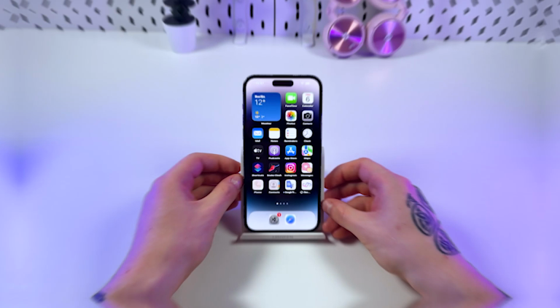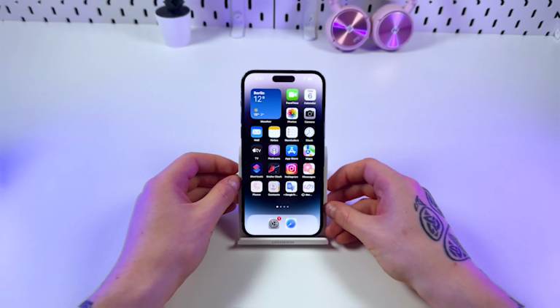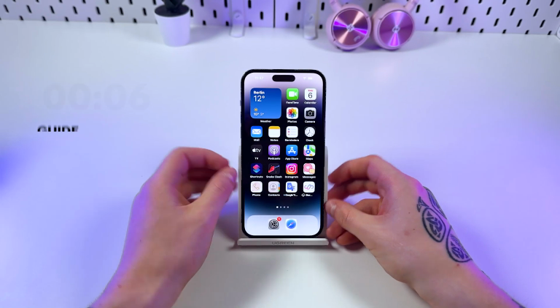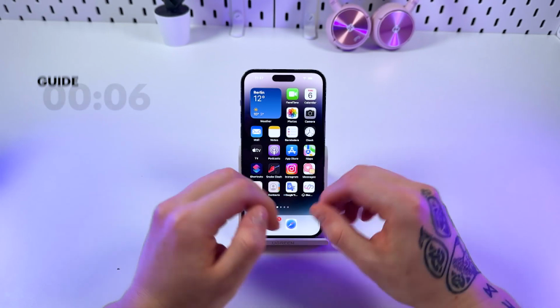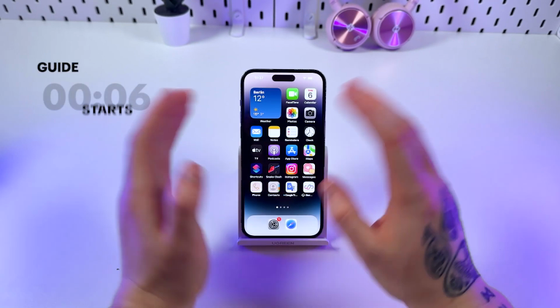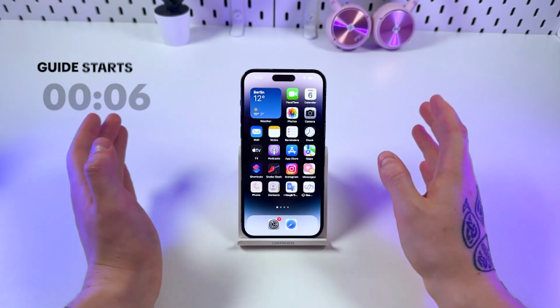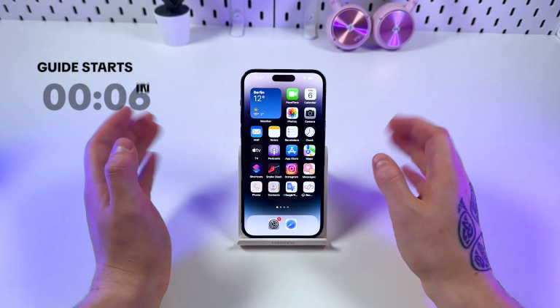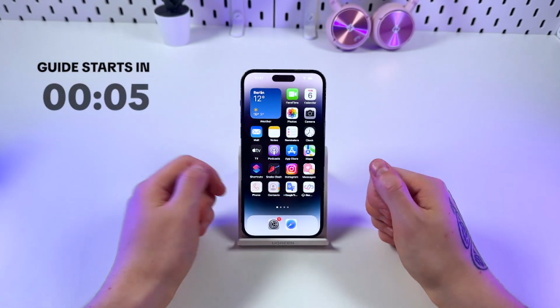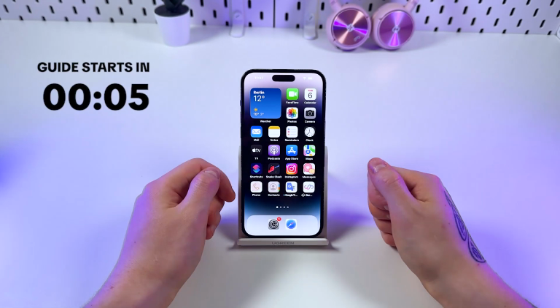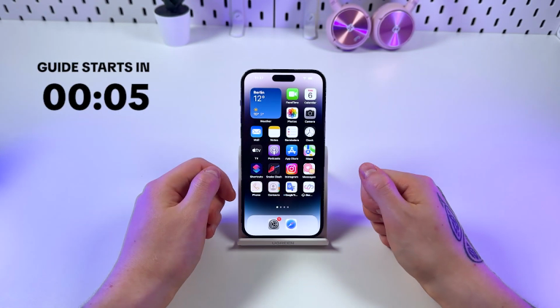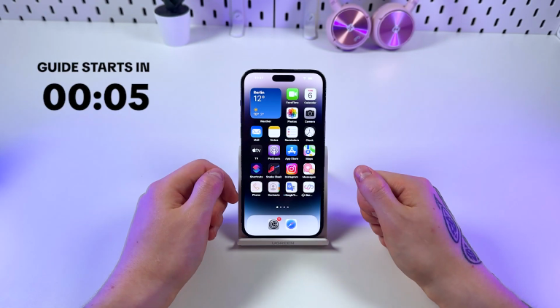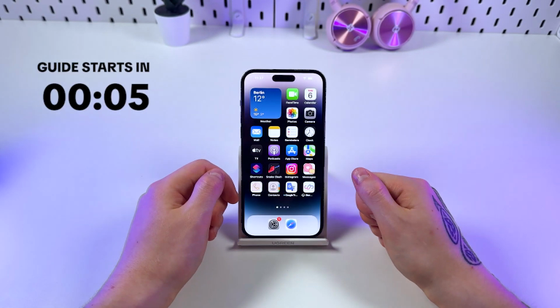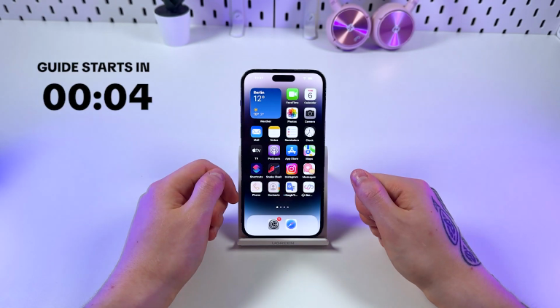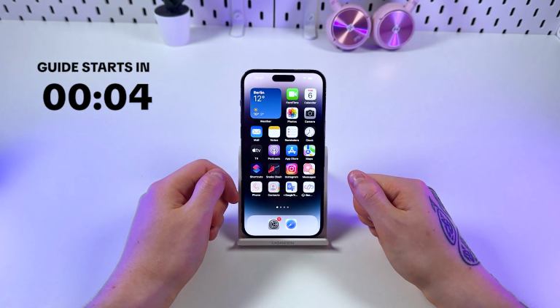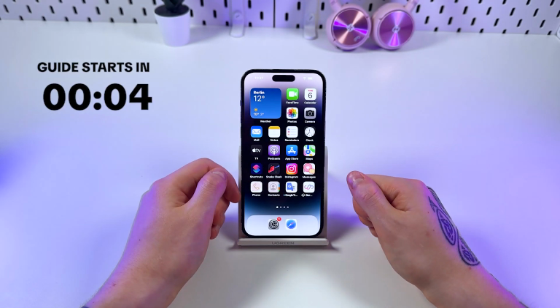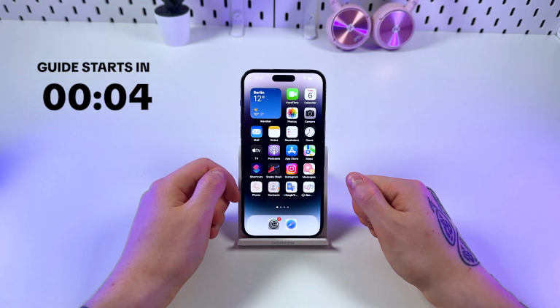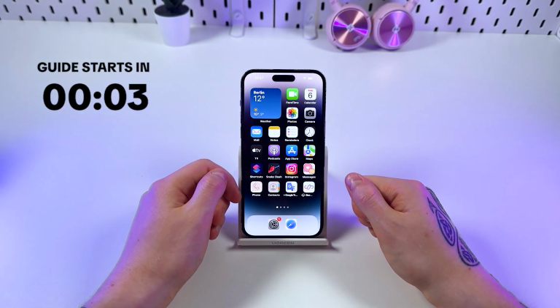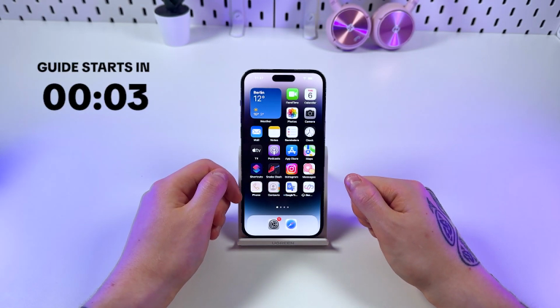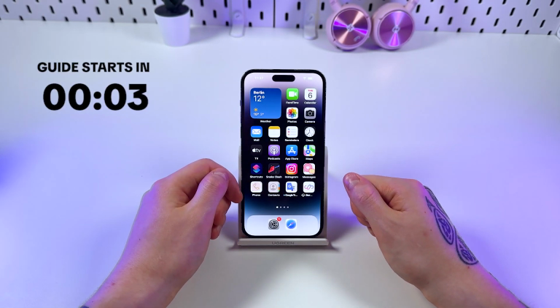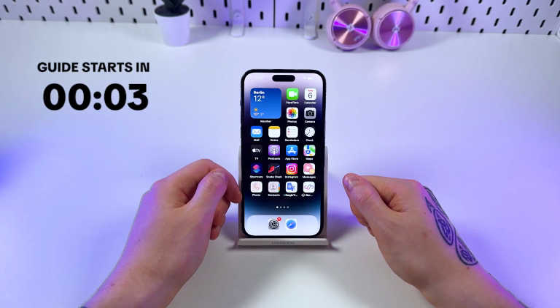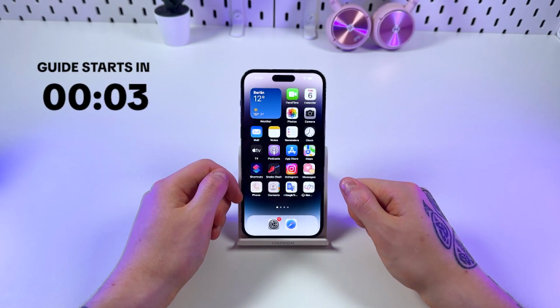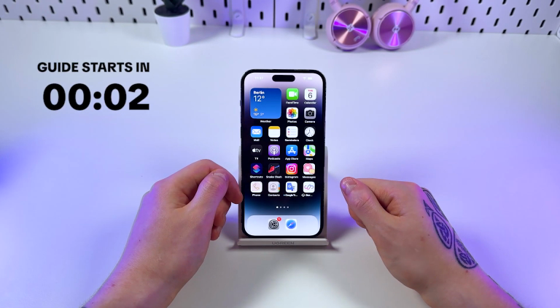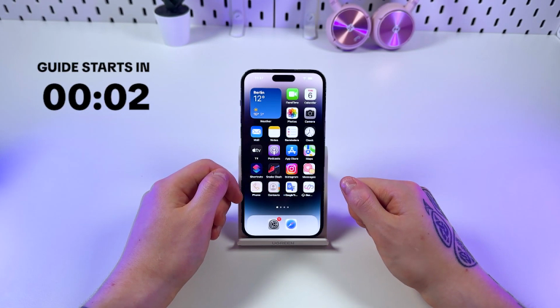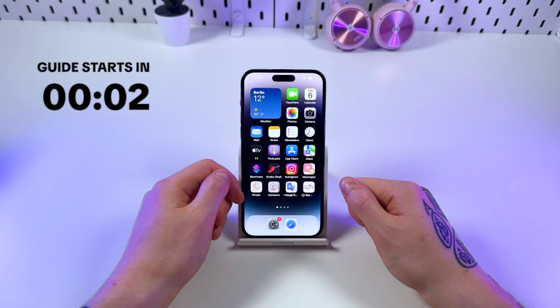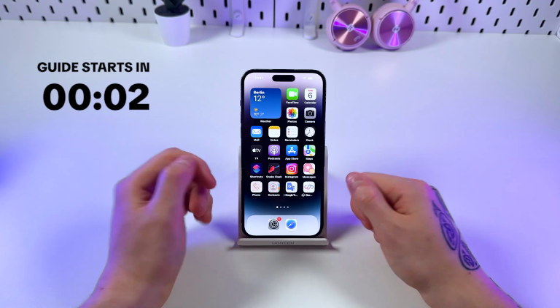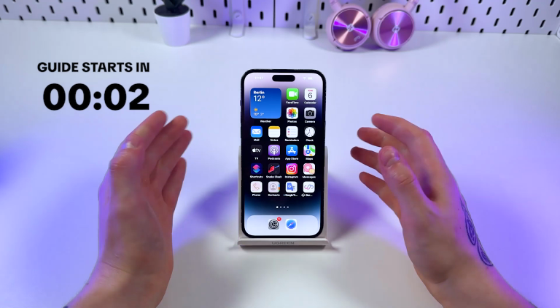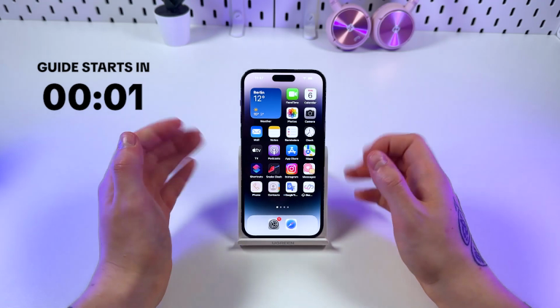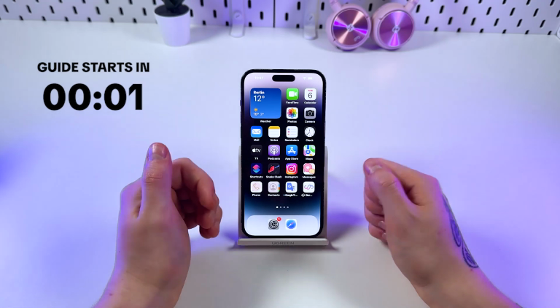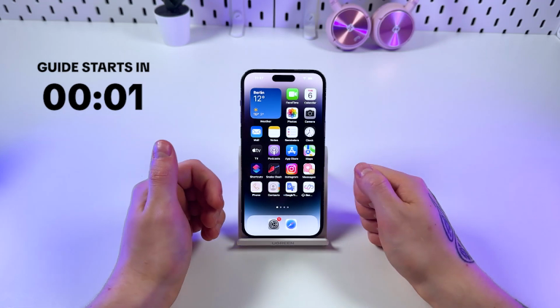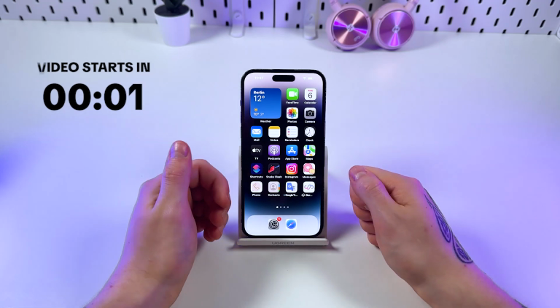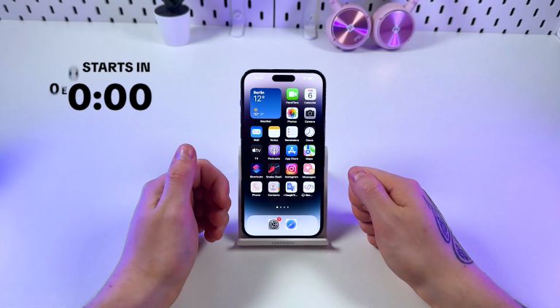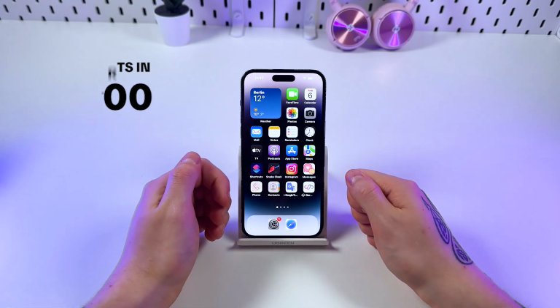Hey! Wanna know your iPhone's real battery health? Here's how to check it.